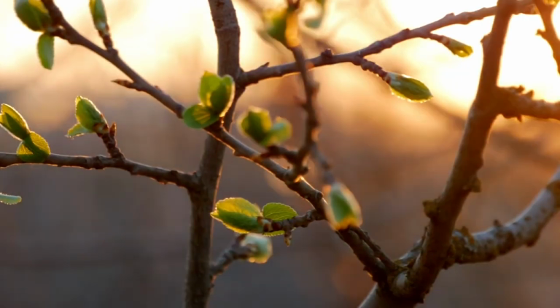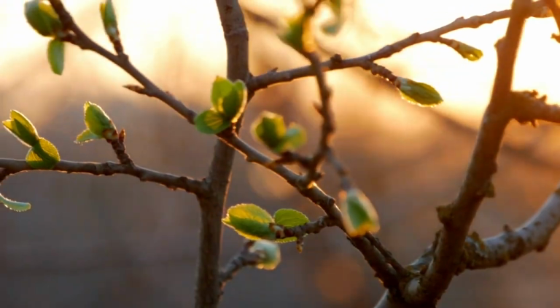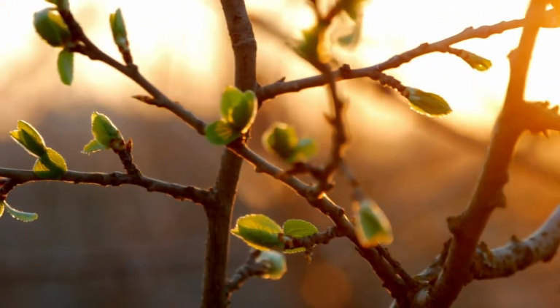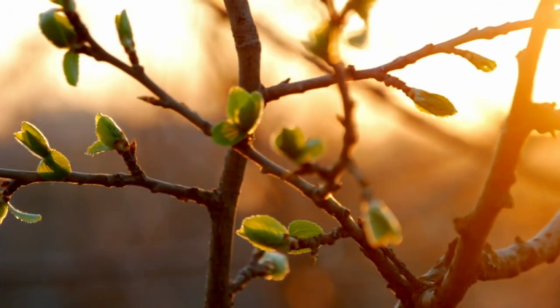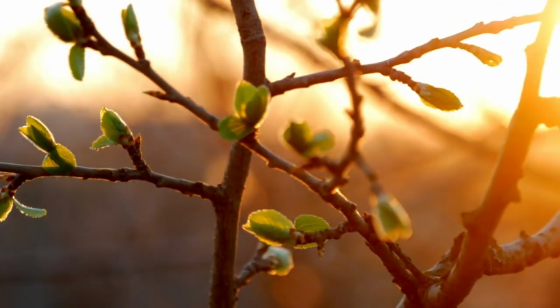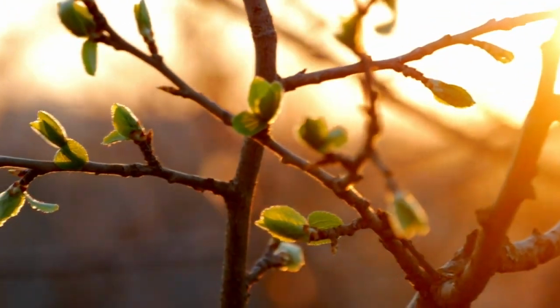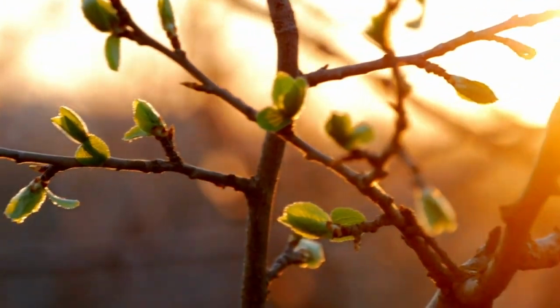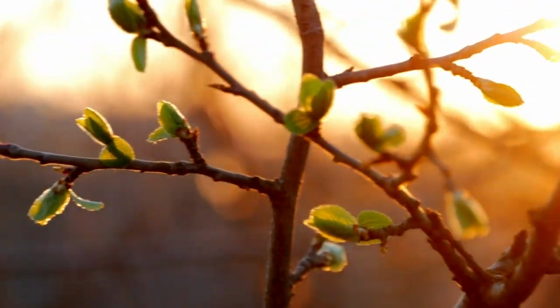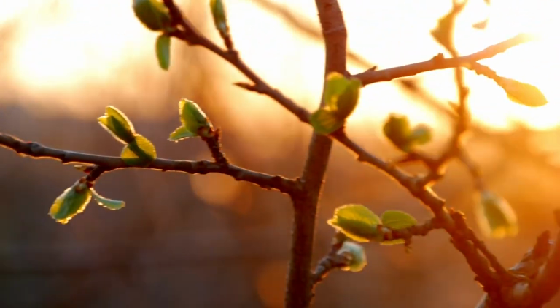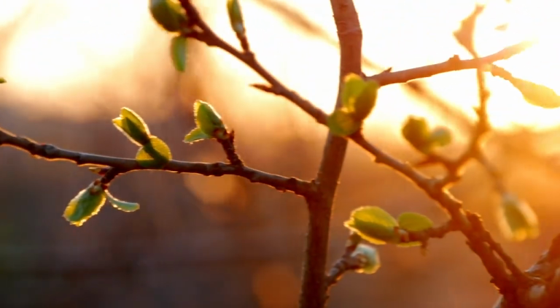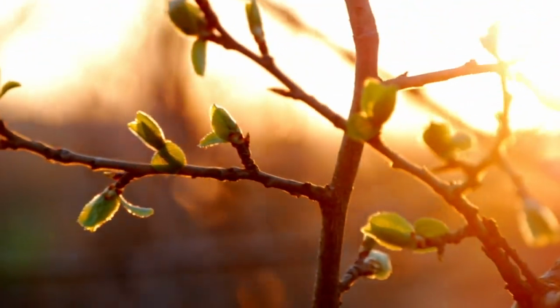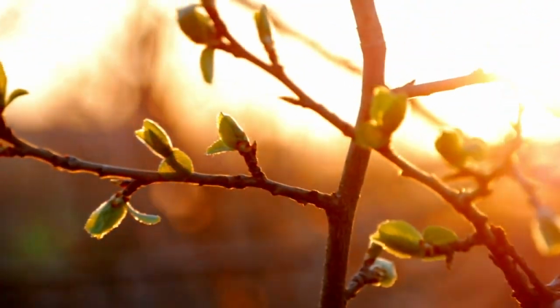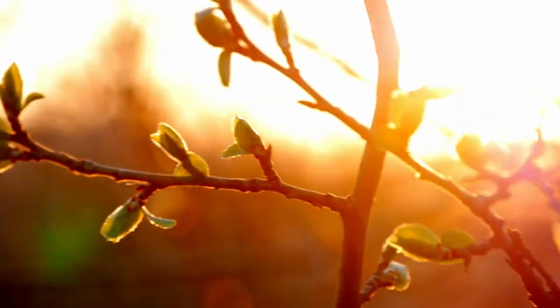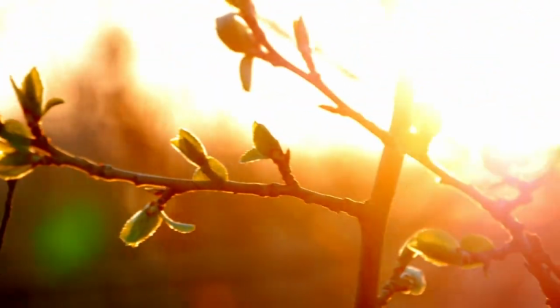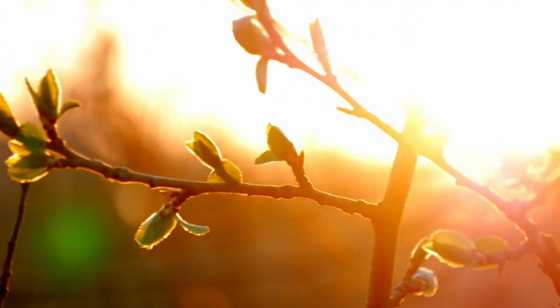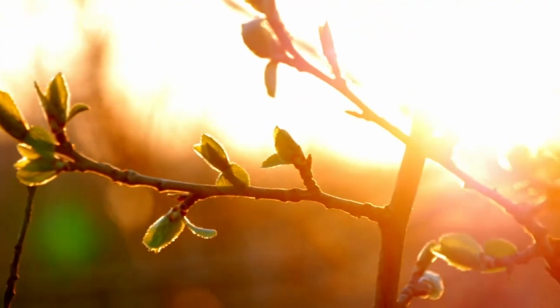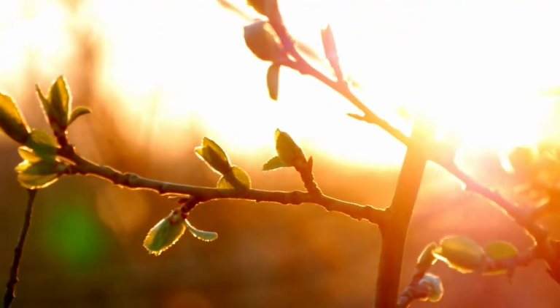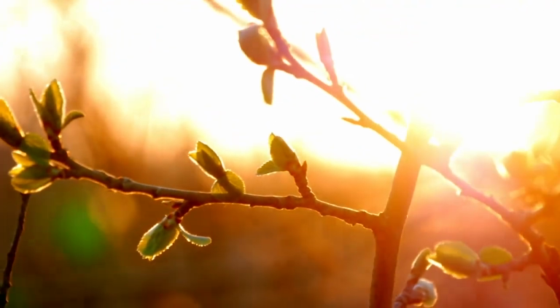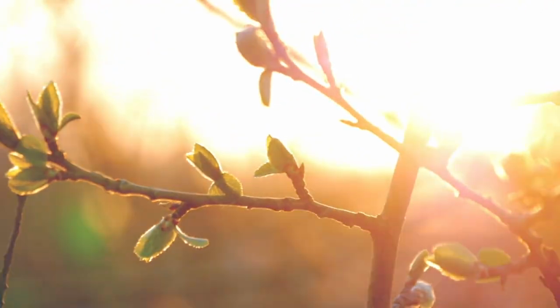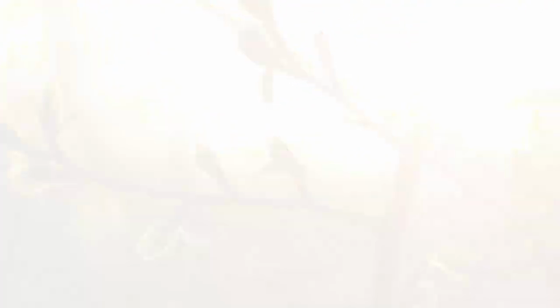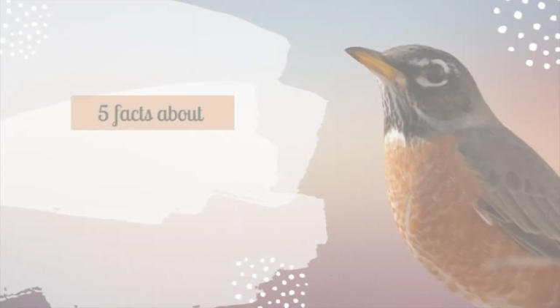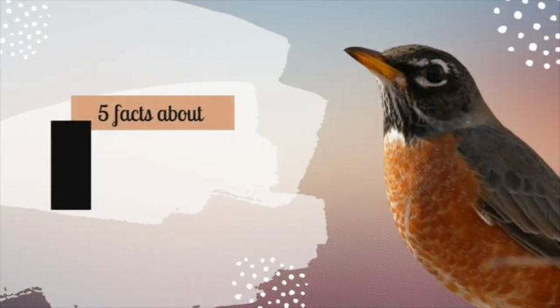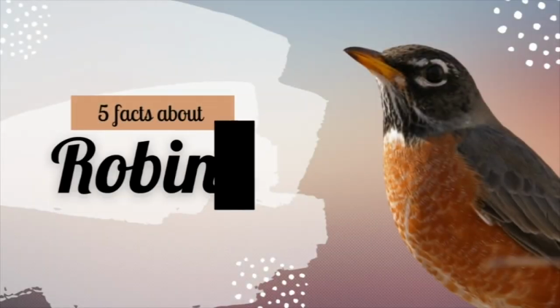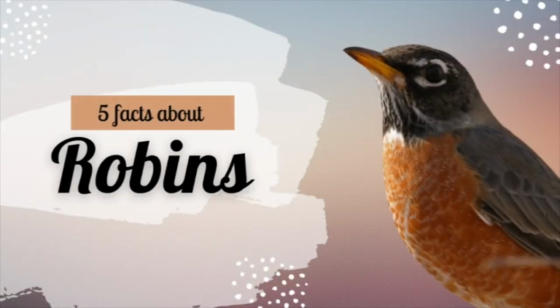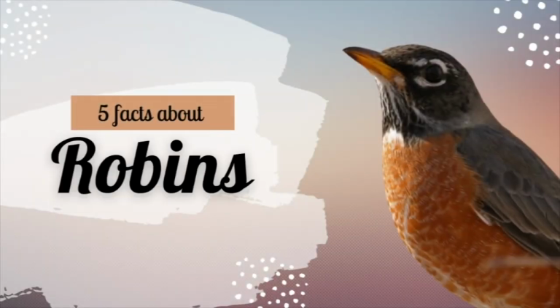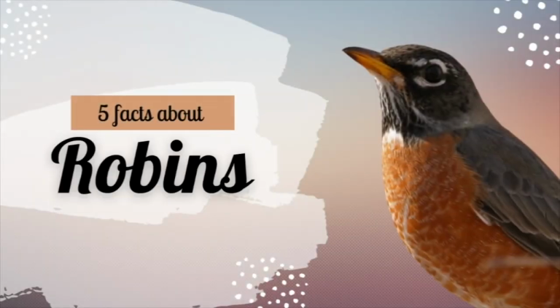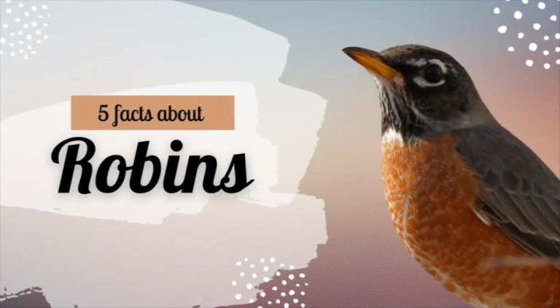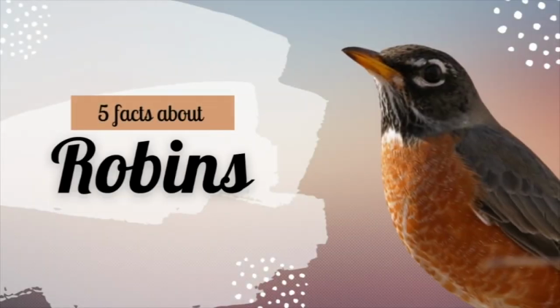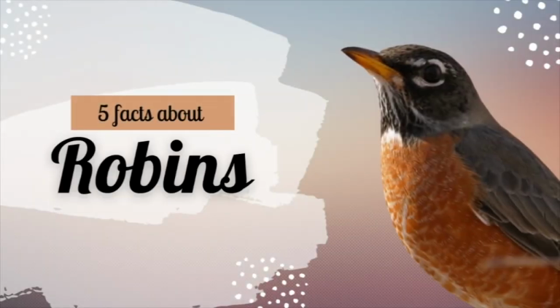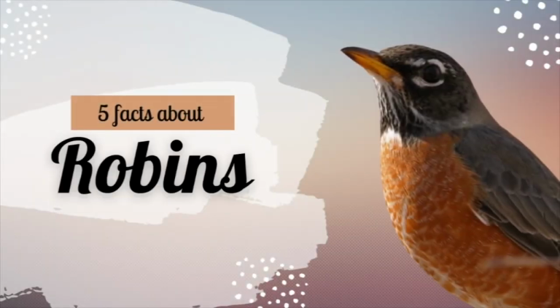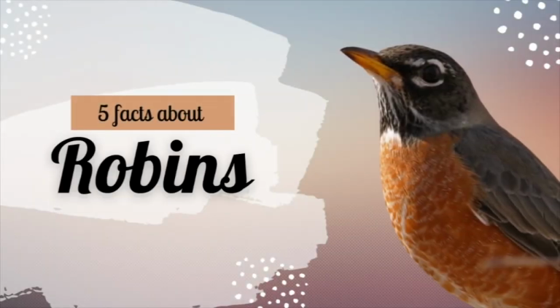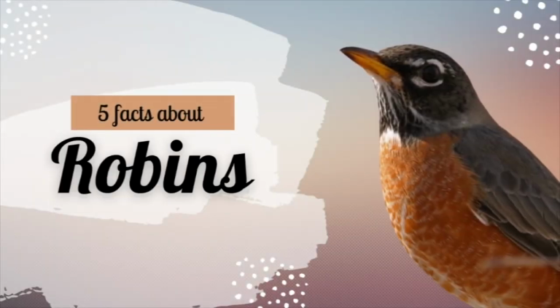Spring is here. Let's learn about its unofficial mascot, the robin.